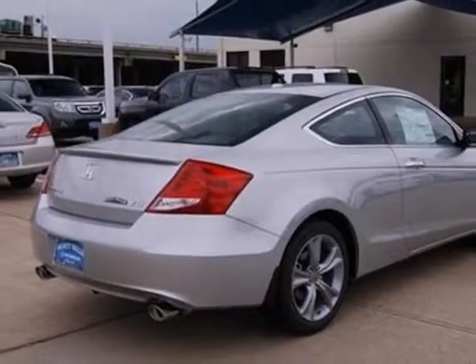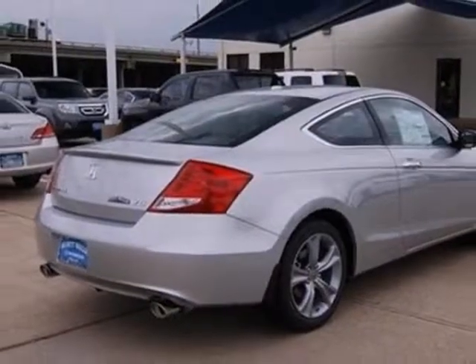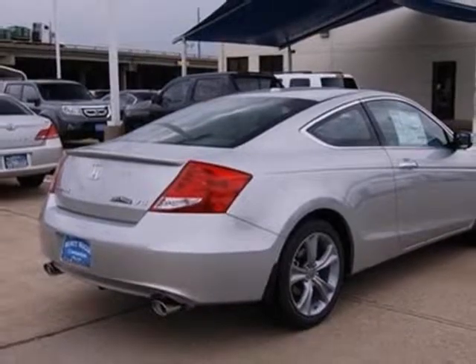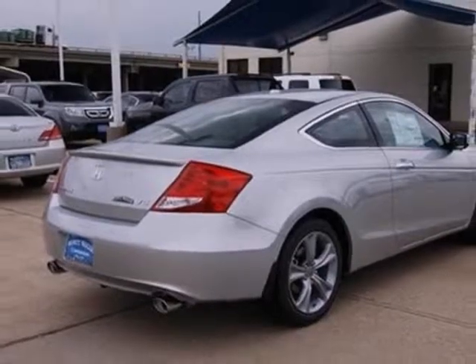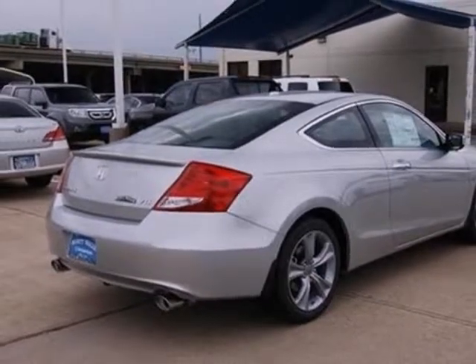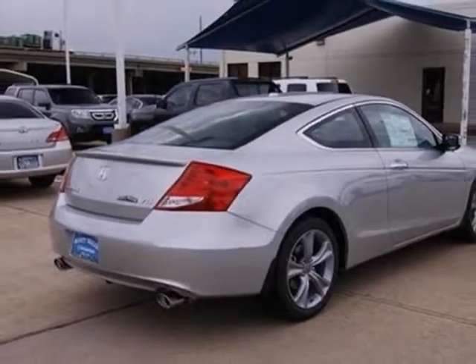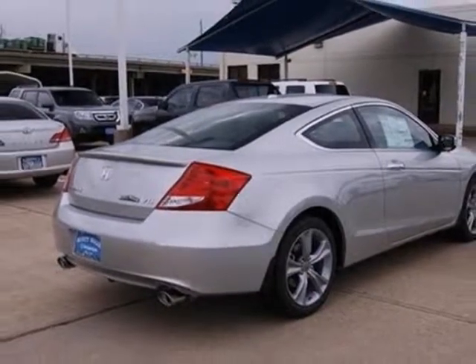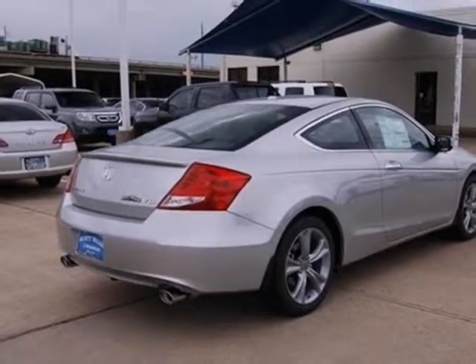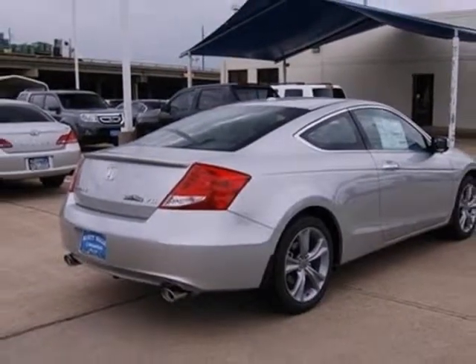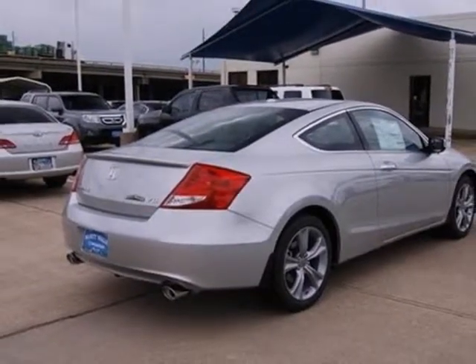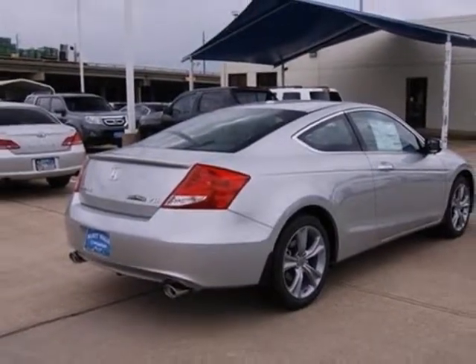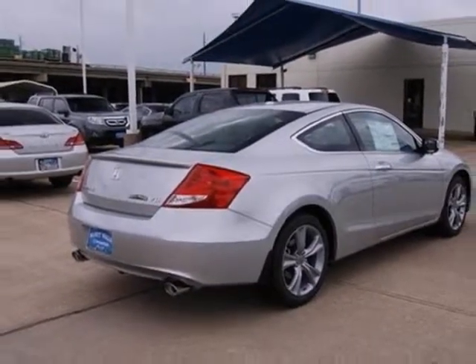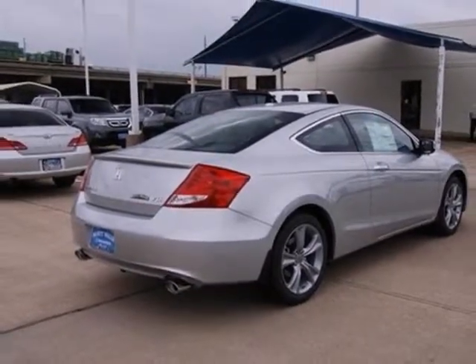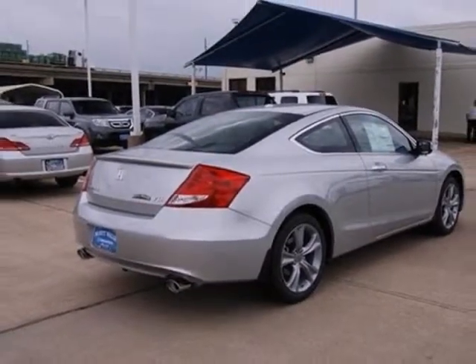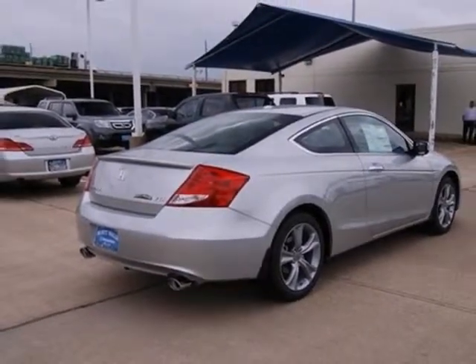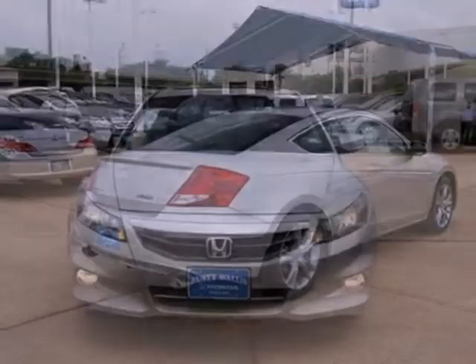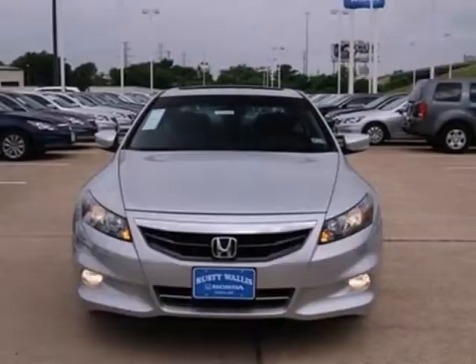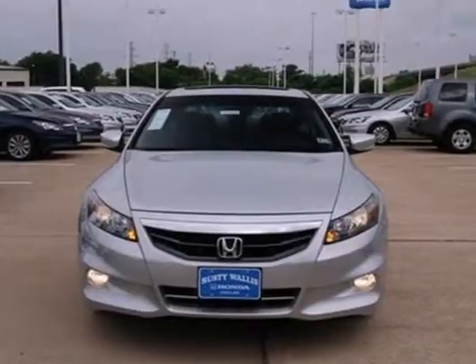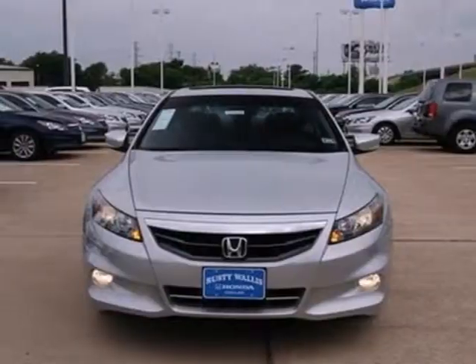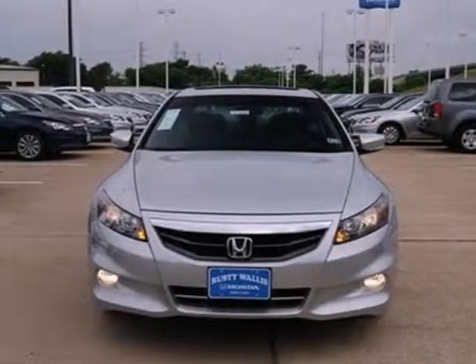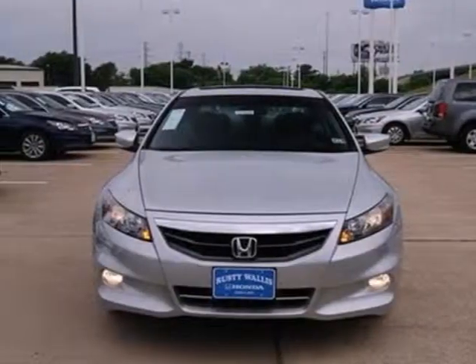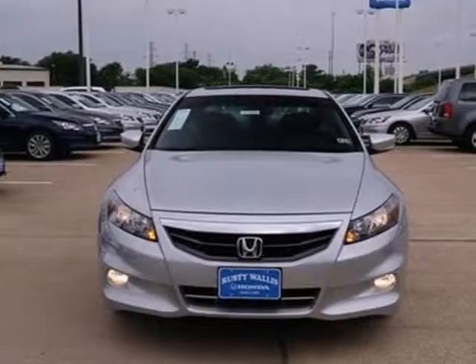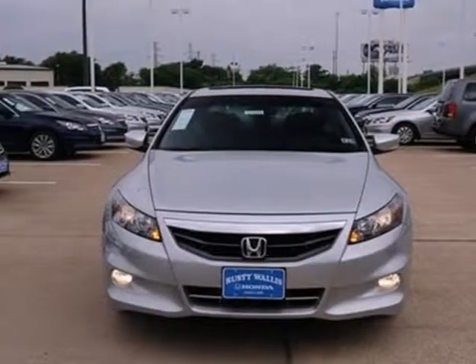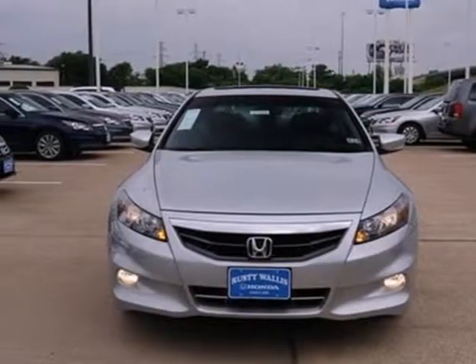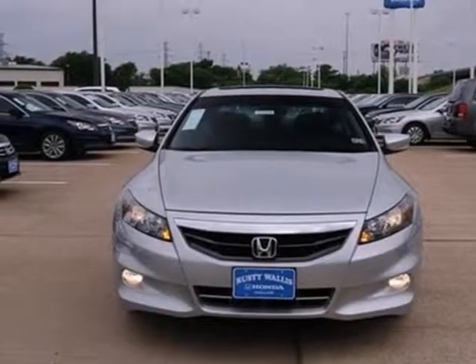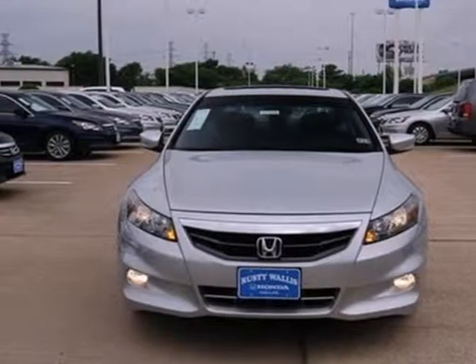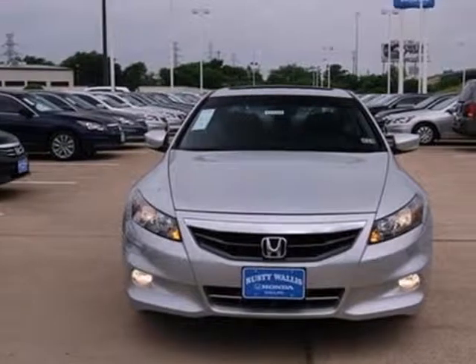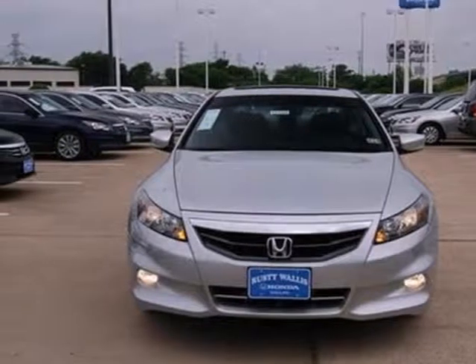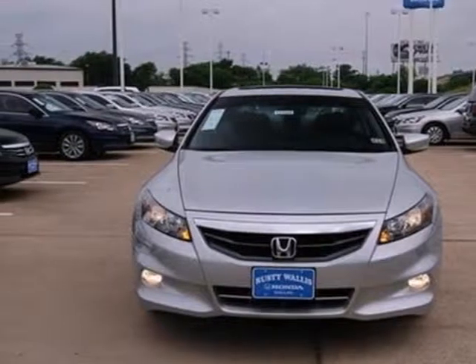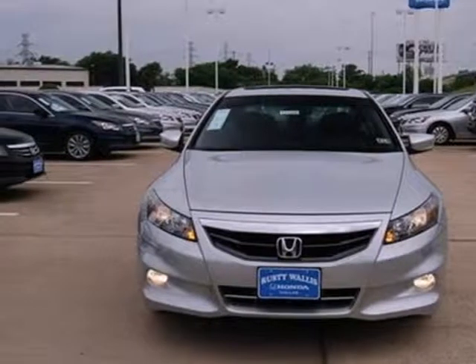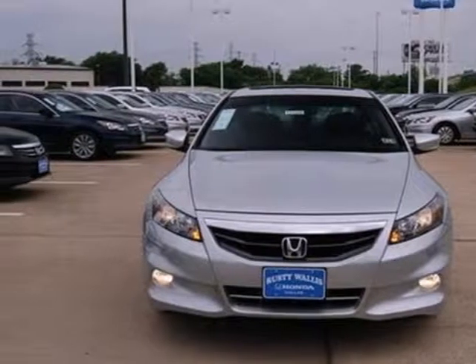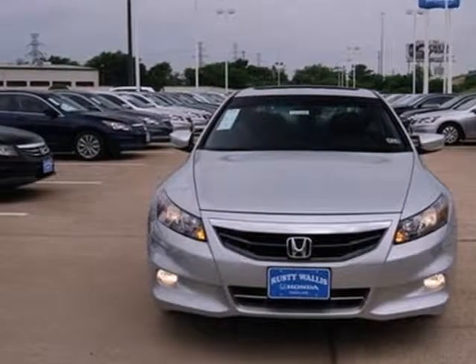Critics and consumers alike love this Accord, making it one of the most desired cars in its class. Test drive this one today.